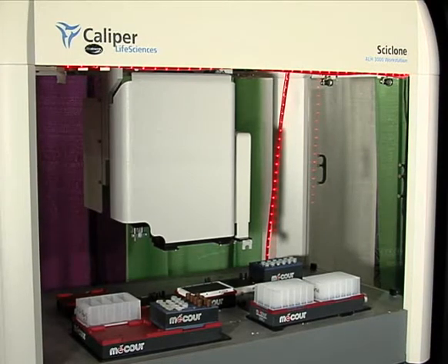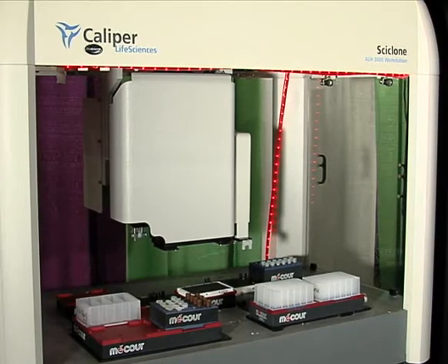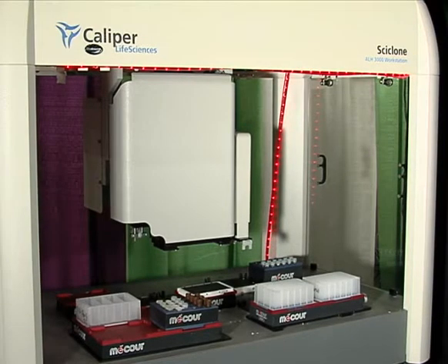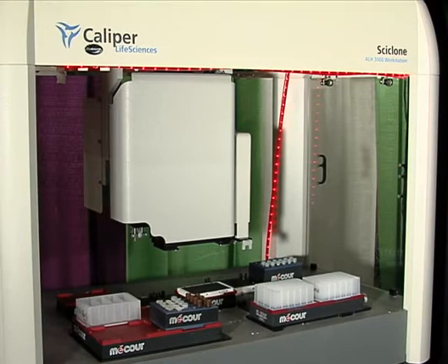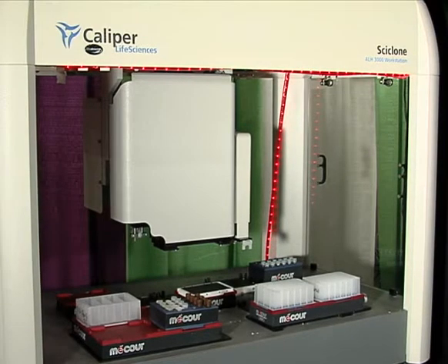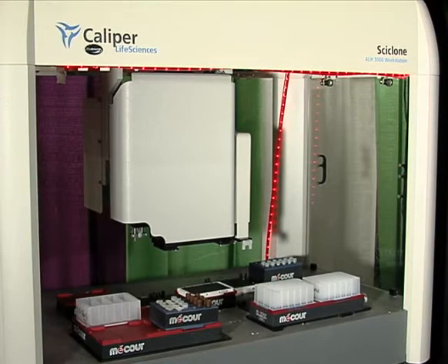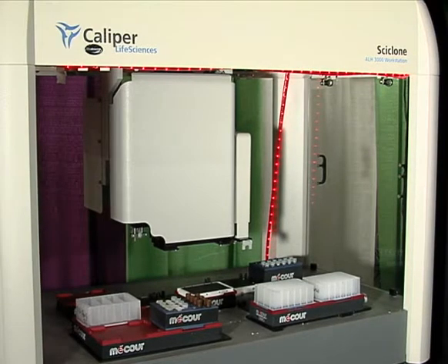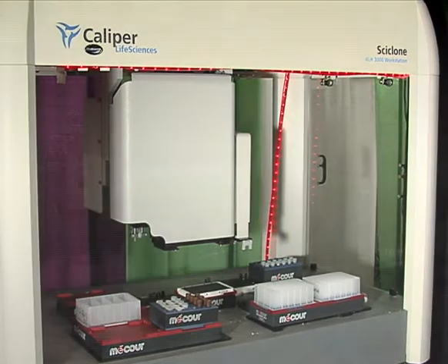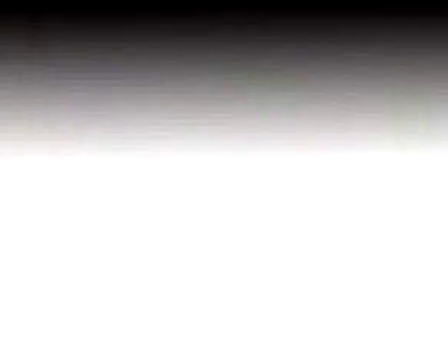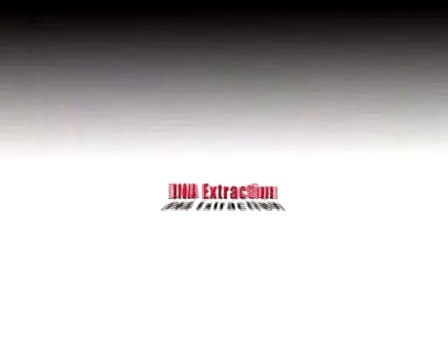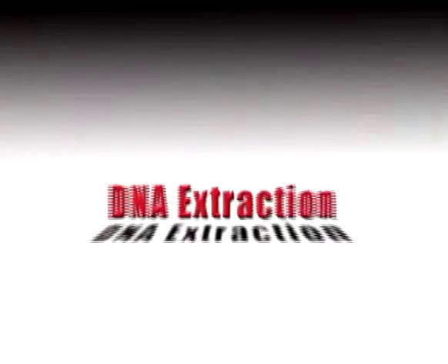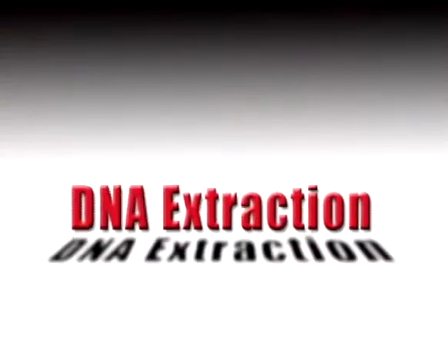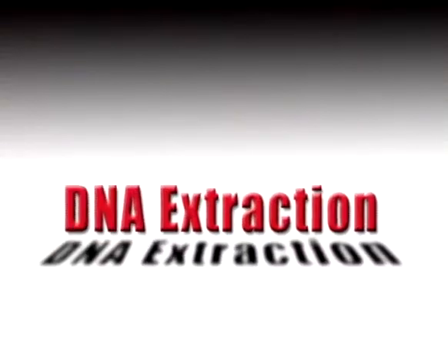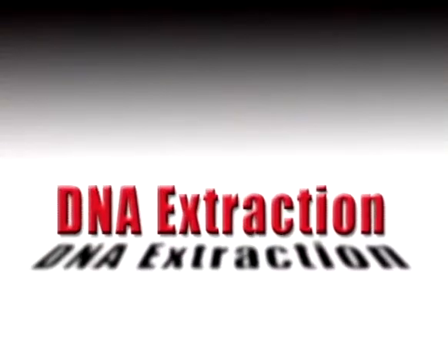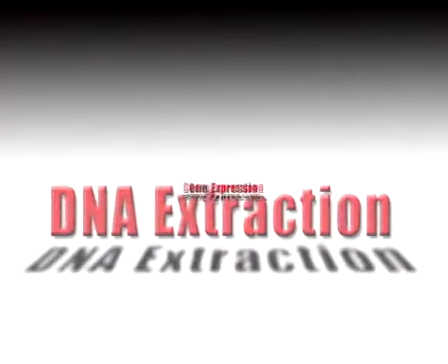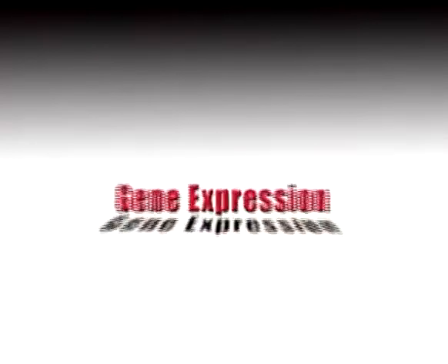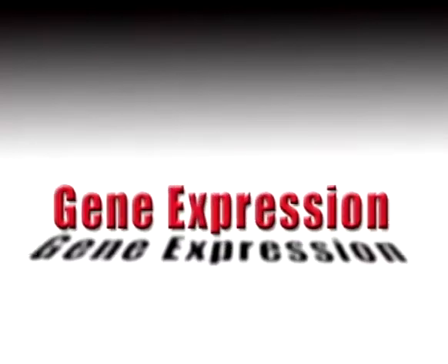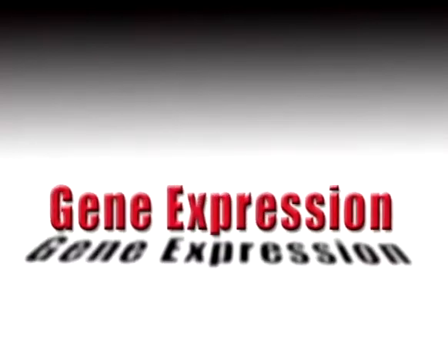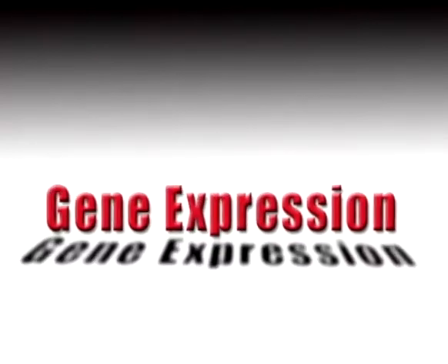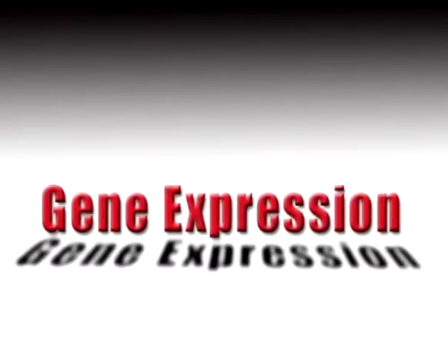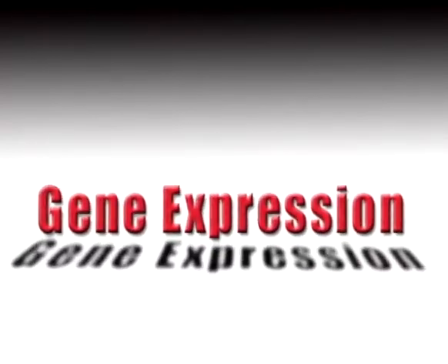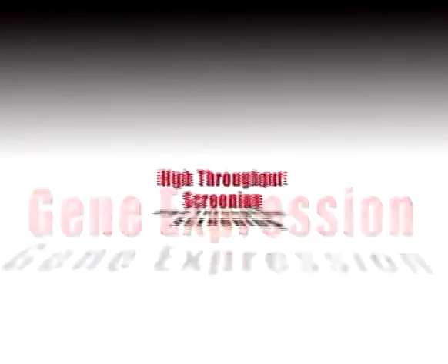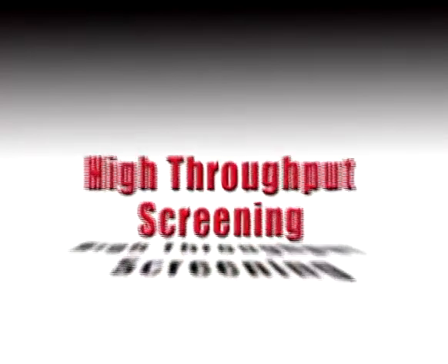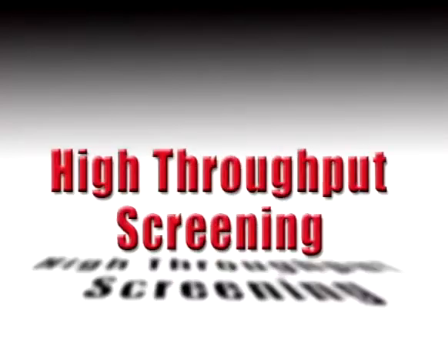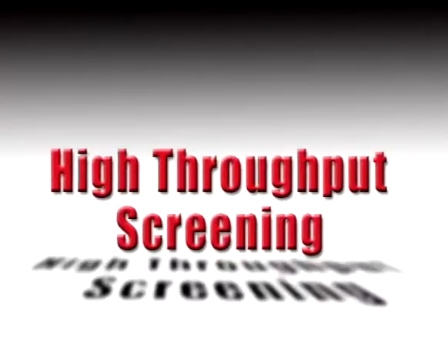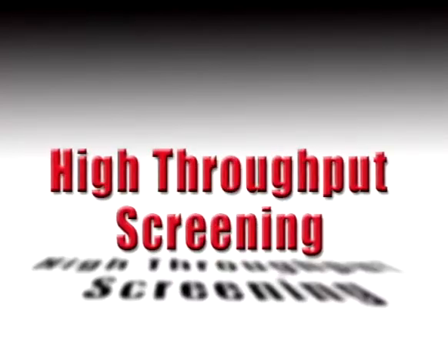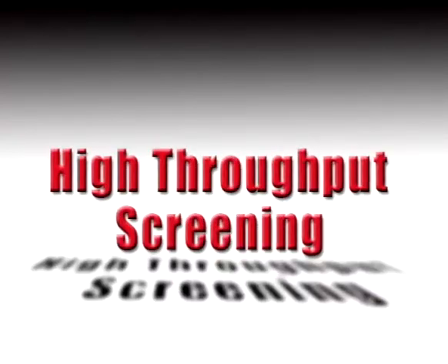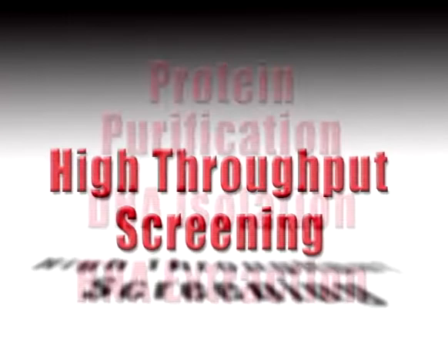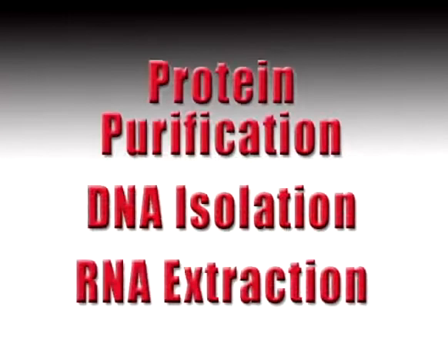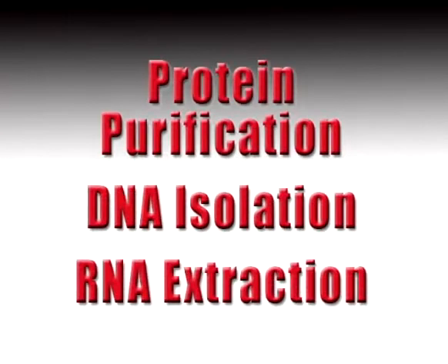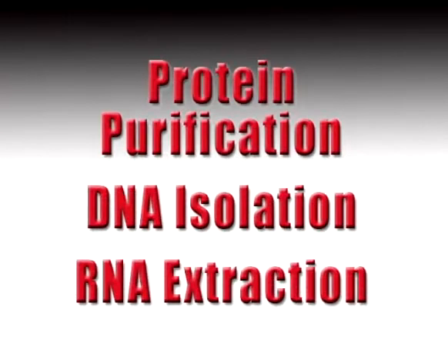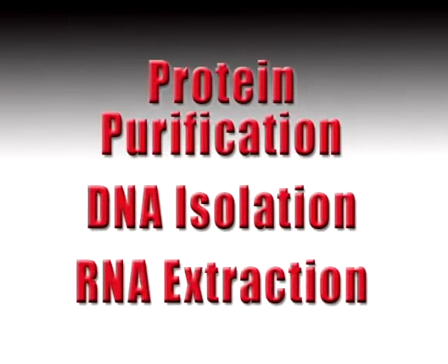Applications could include DNA extraction, gene expression, high-throughput screening, and many more.